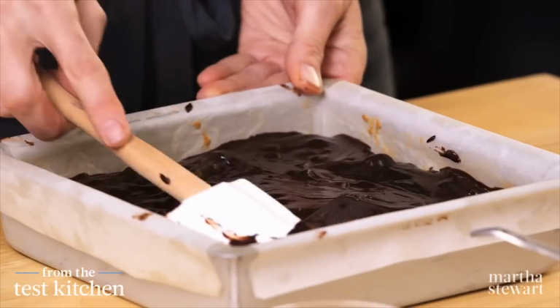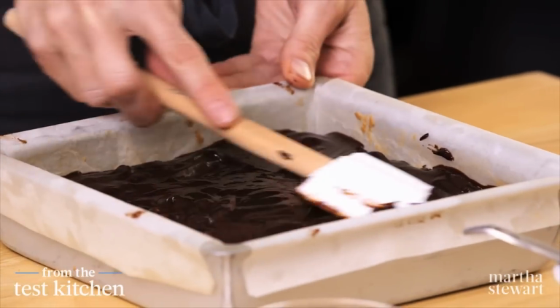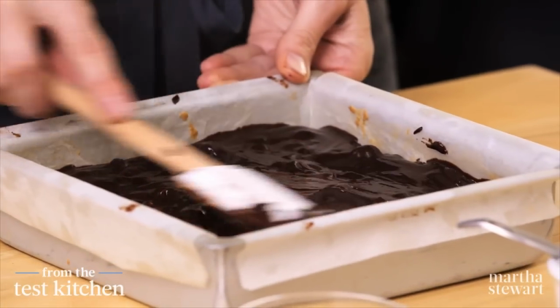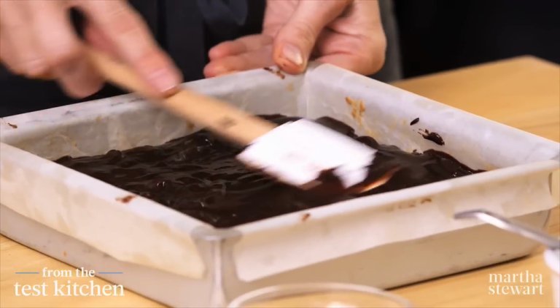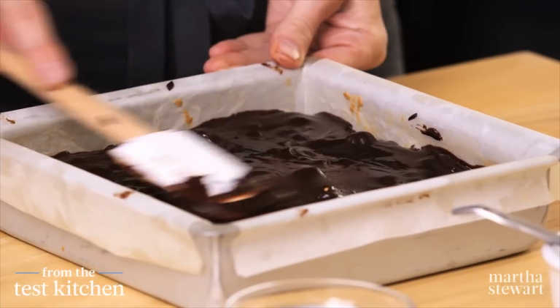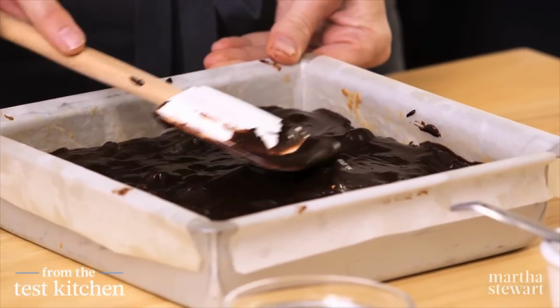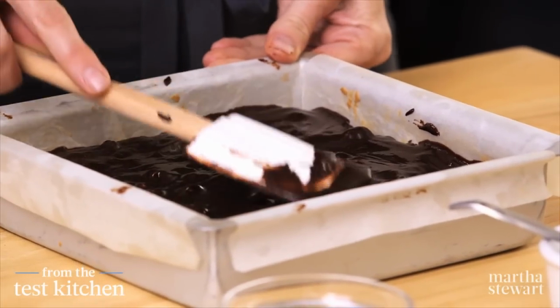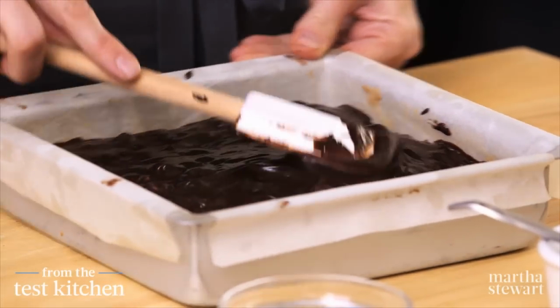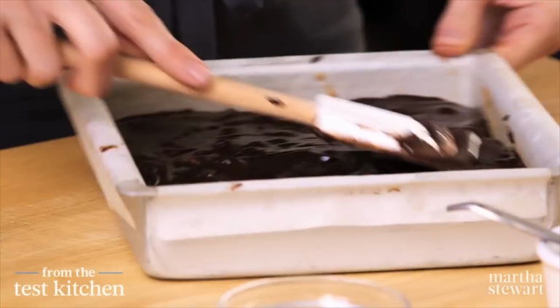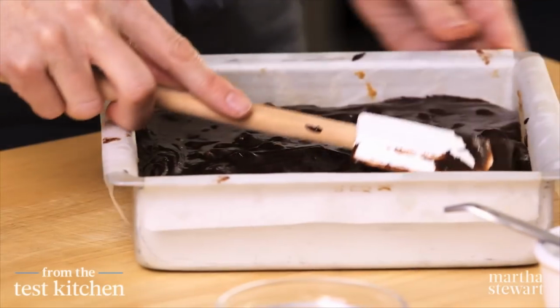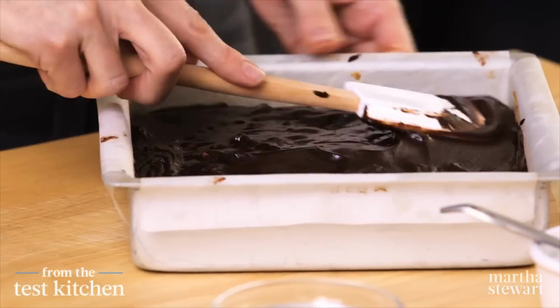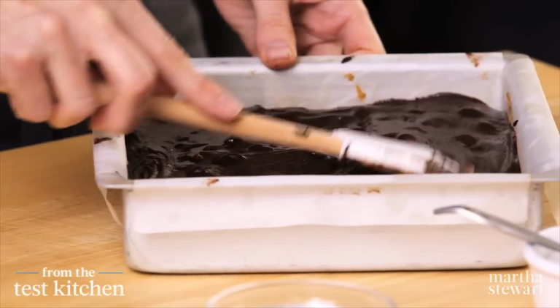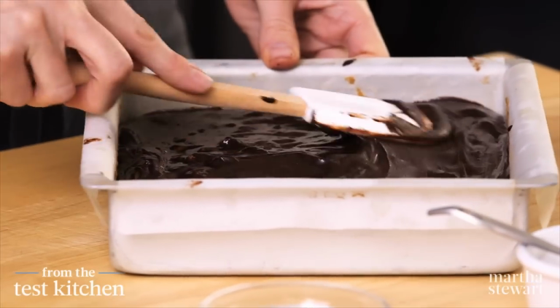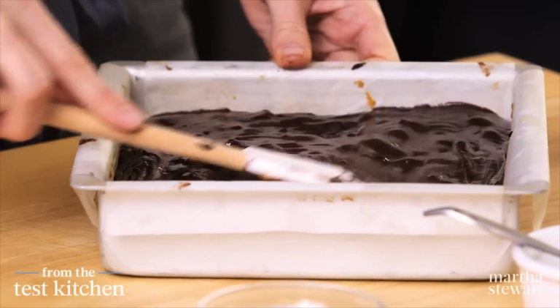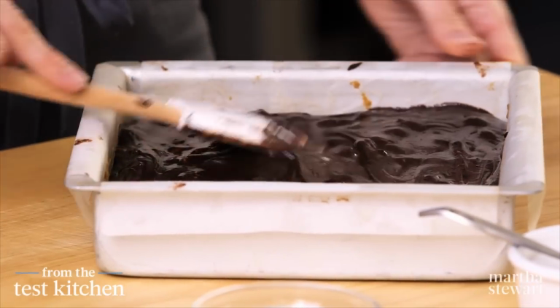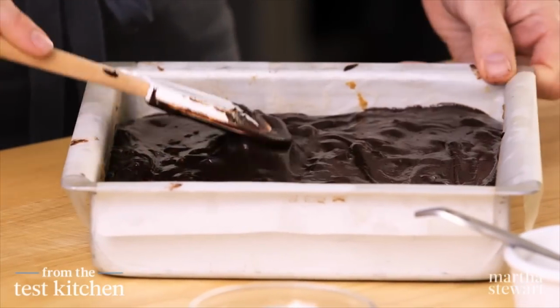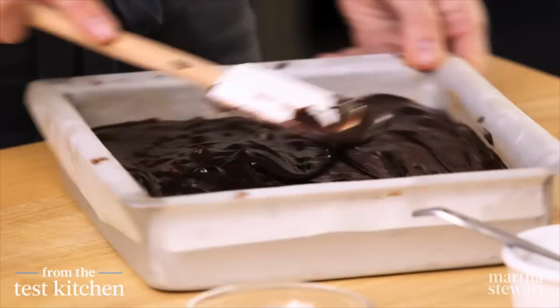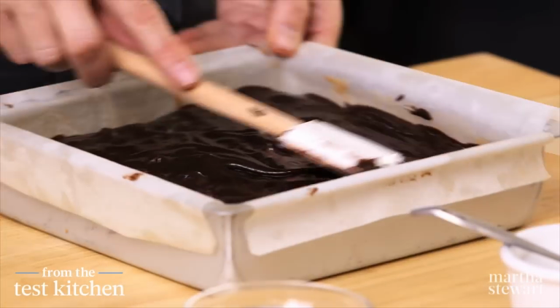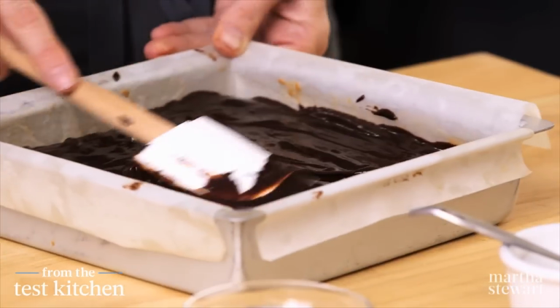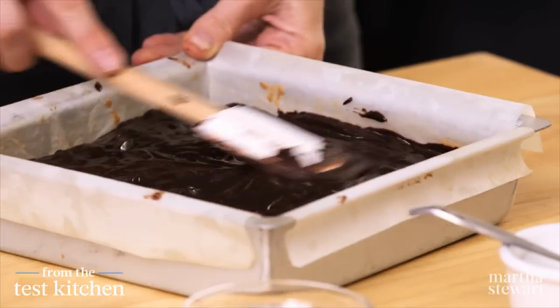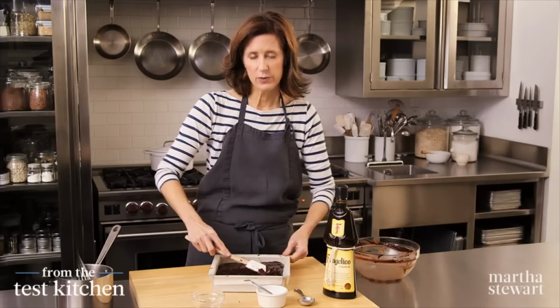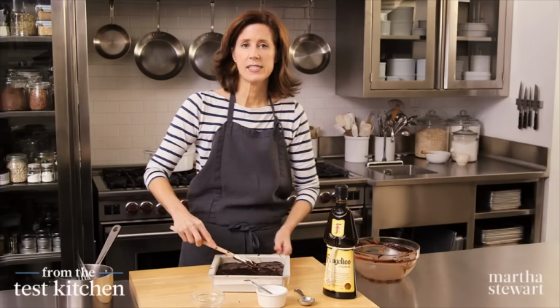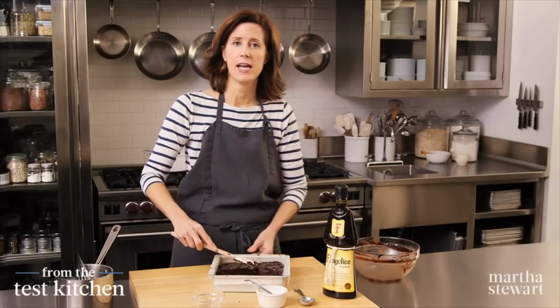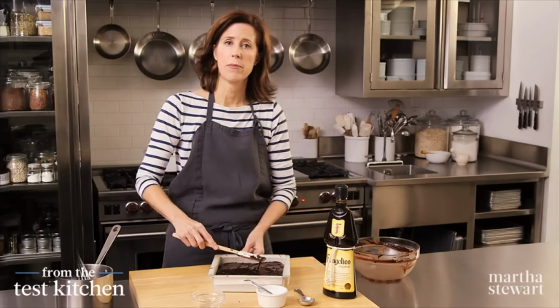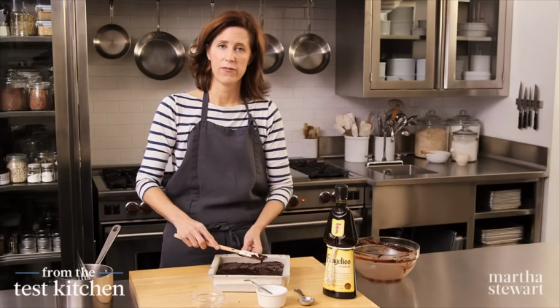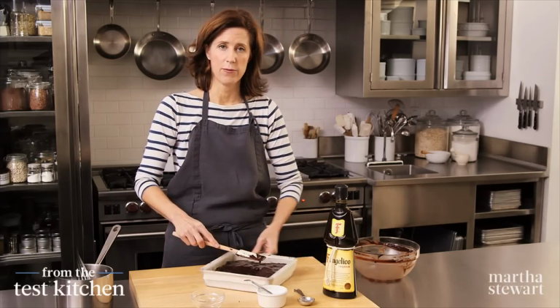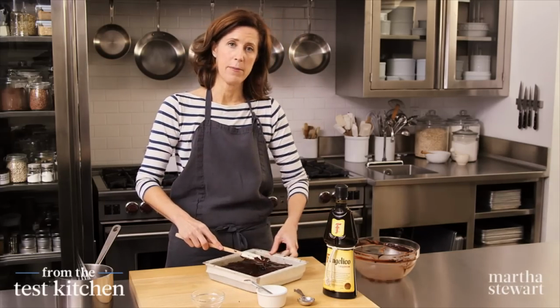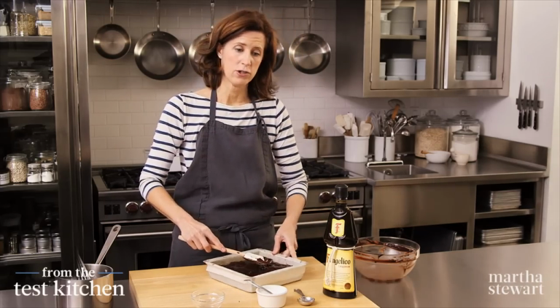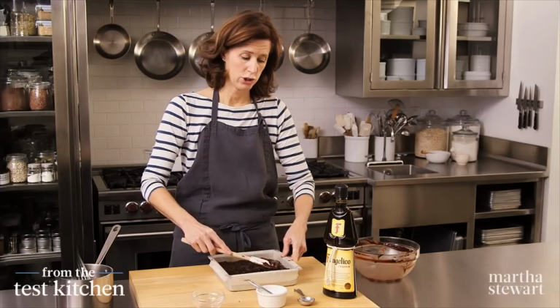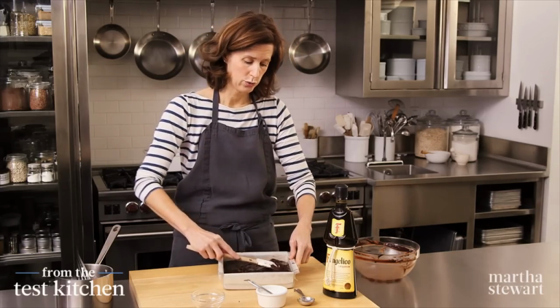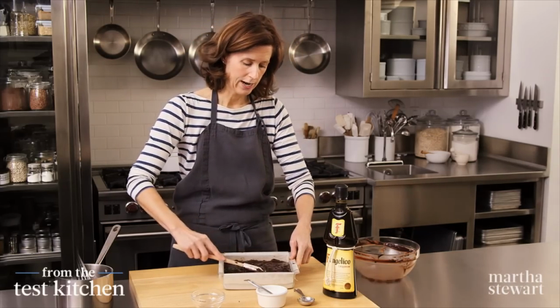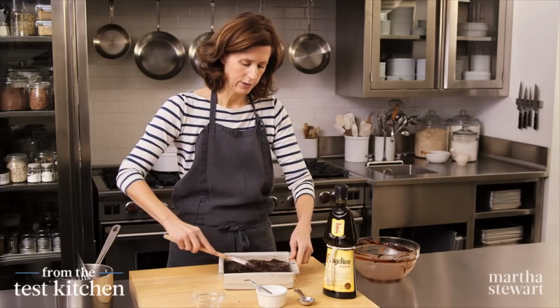This will just go right into the refrigerator. You can do this many days ahead — you could even do this a week ahead of time. Keep it covered in the refrigerator, and it will set and be firm in about two hours.